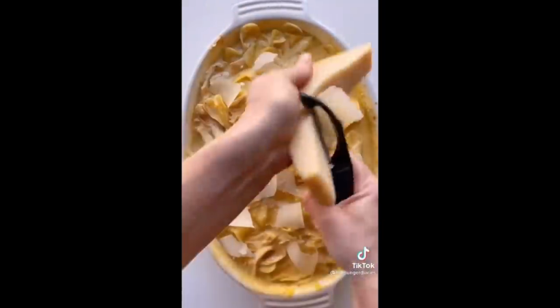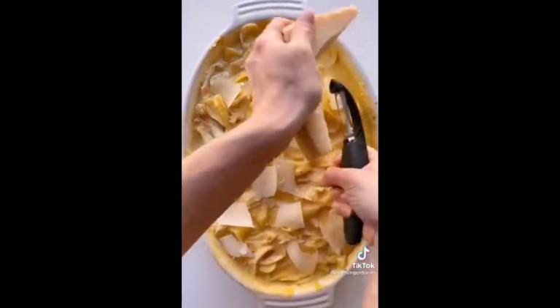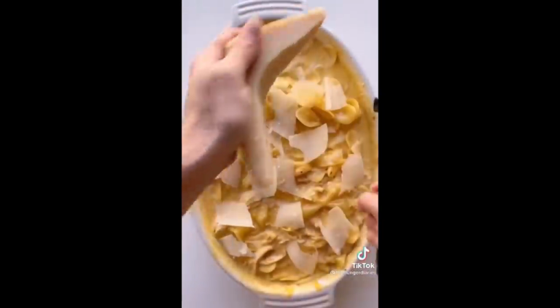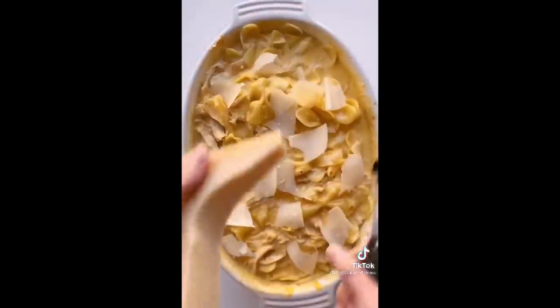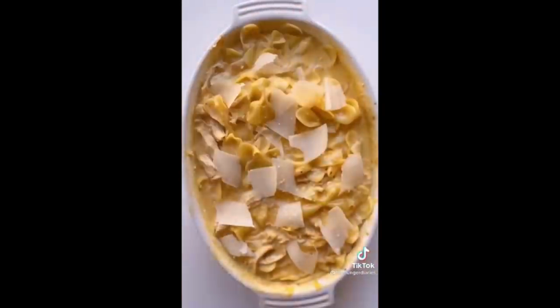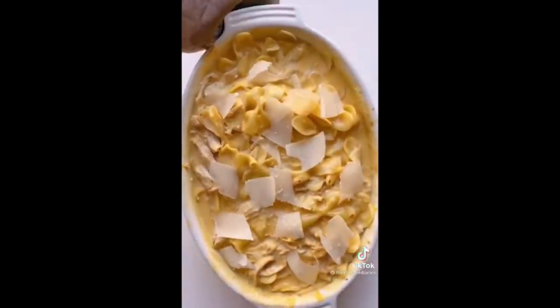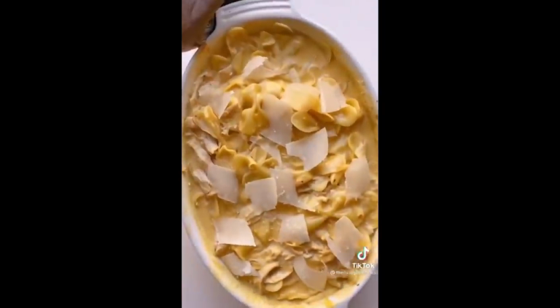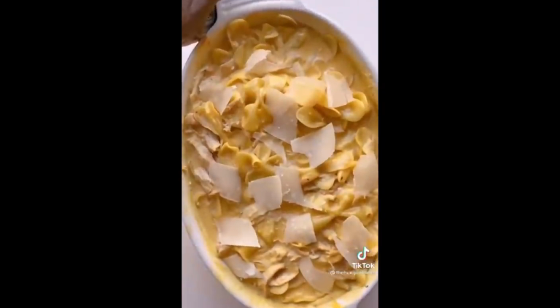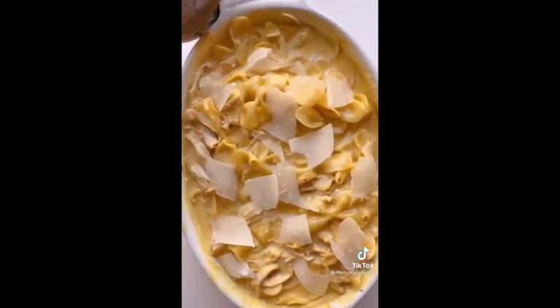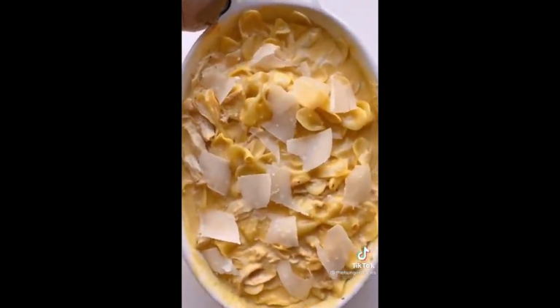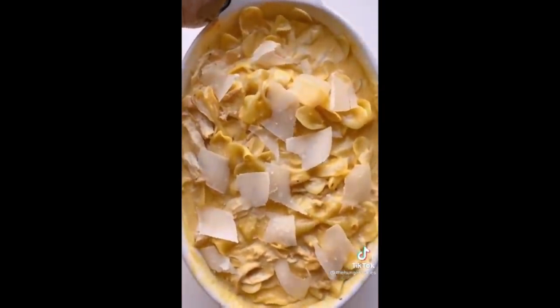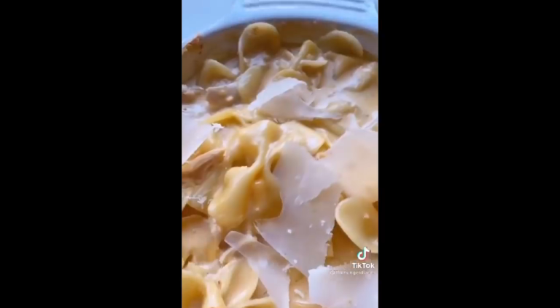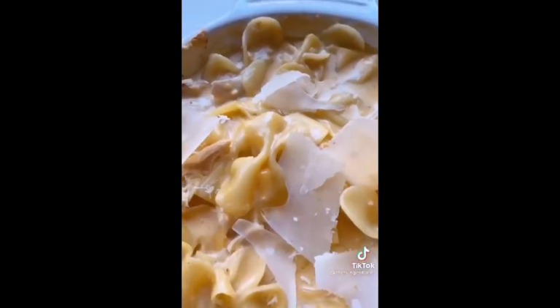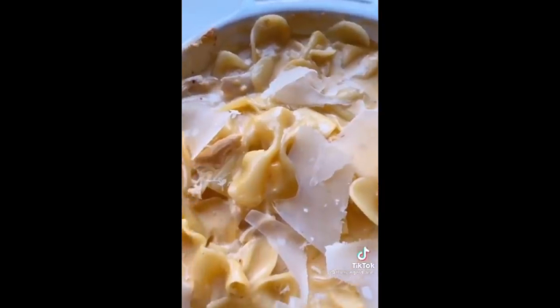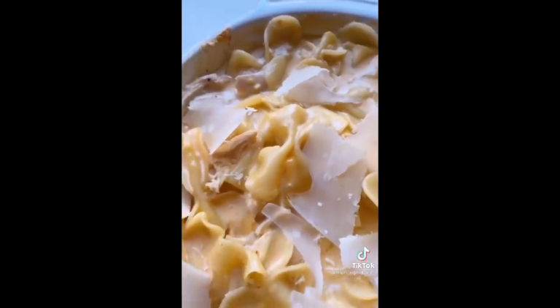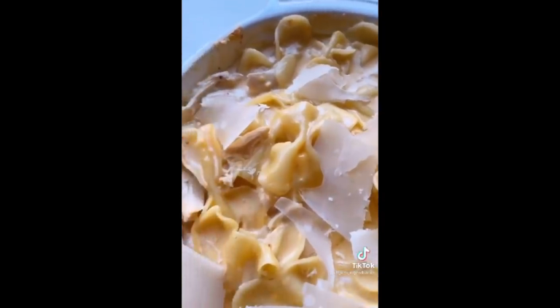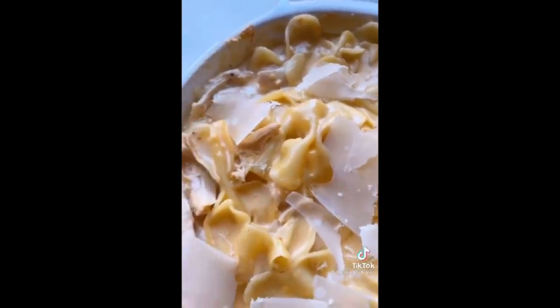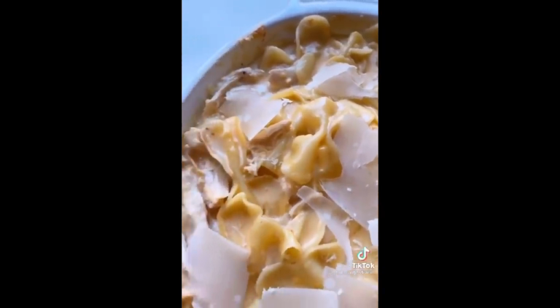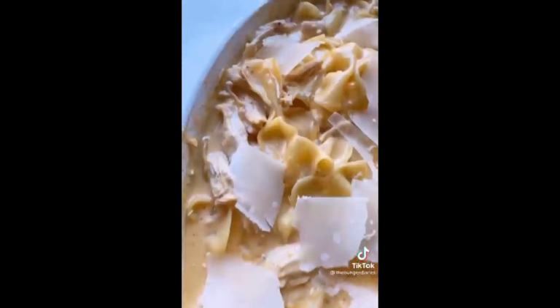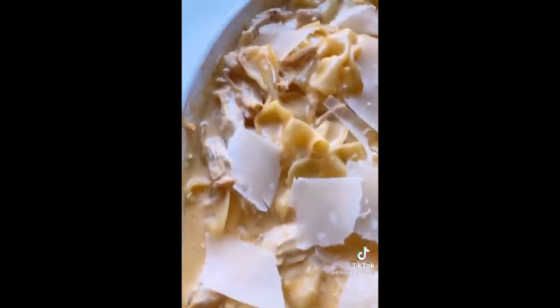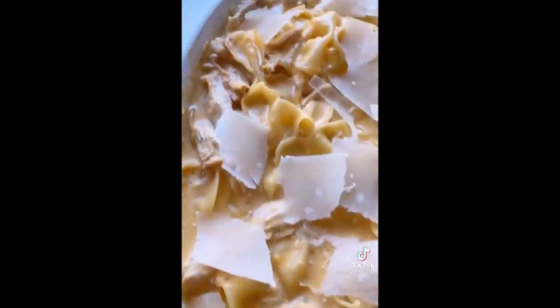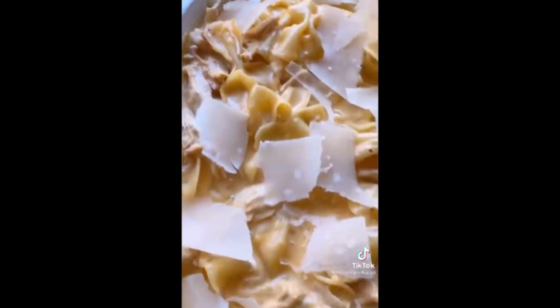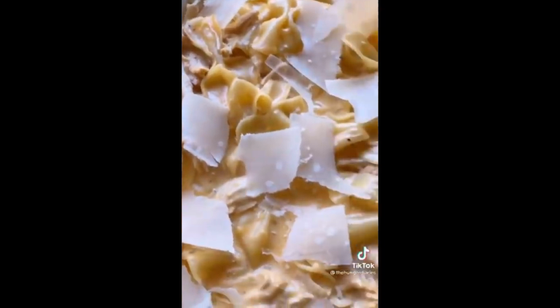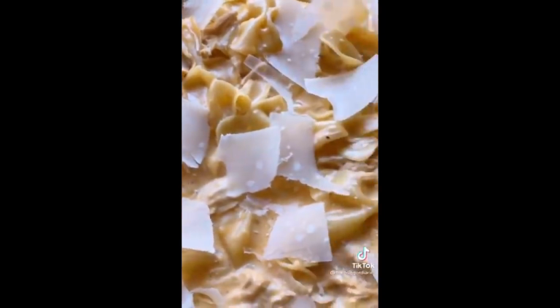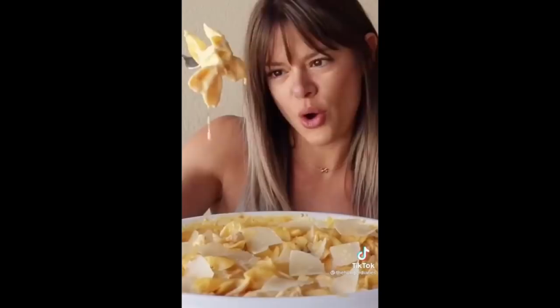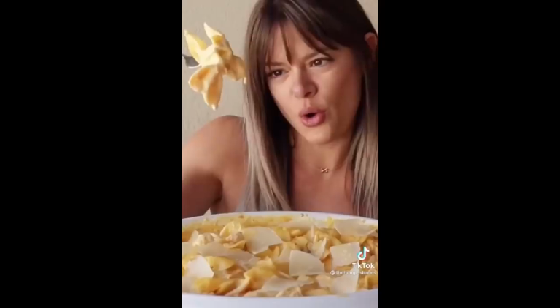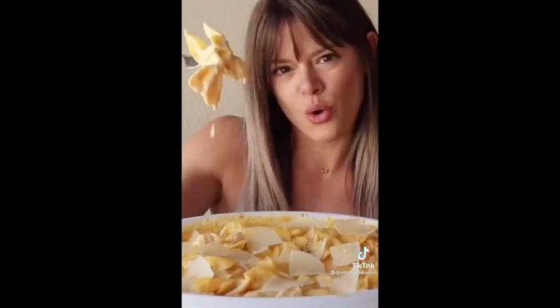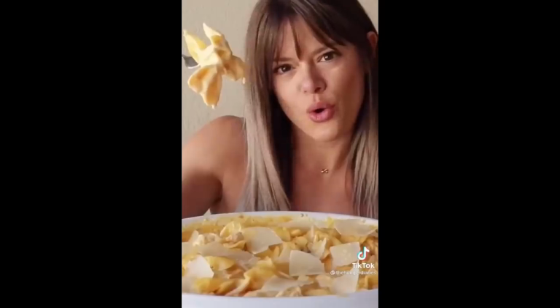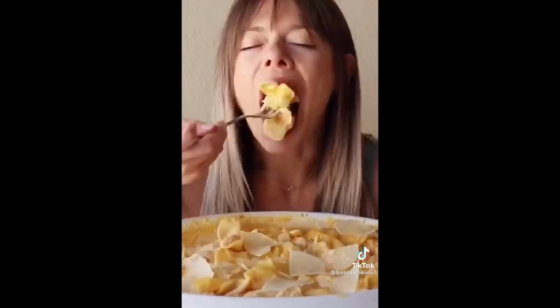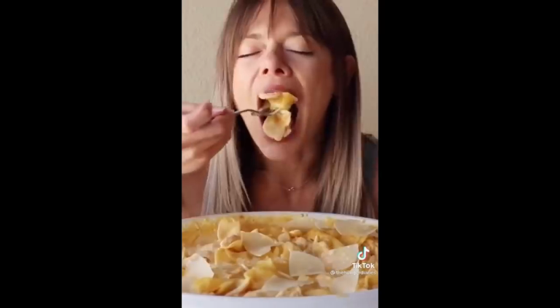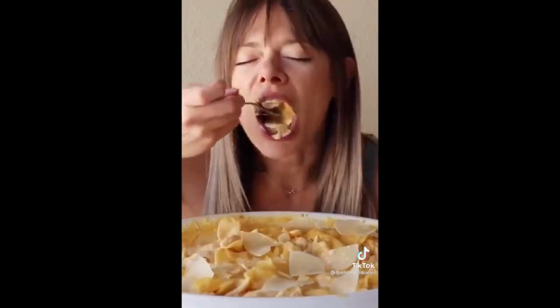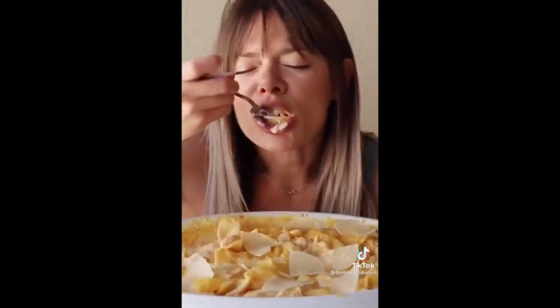Then add some nice thick shavings of parmigiano reggiano all over the top. This is so good, guys — it's actually a recreation of one of my favorite hometown dishes. So saucy, so cheesy, and so delicious.